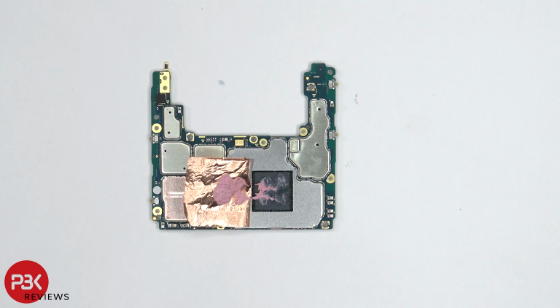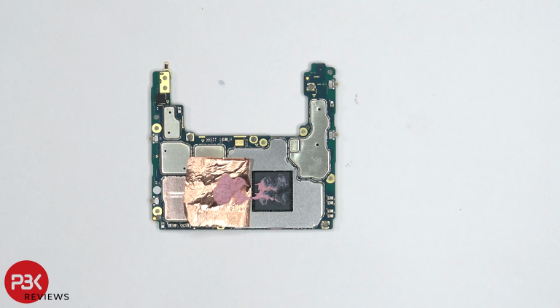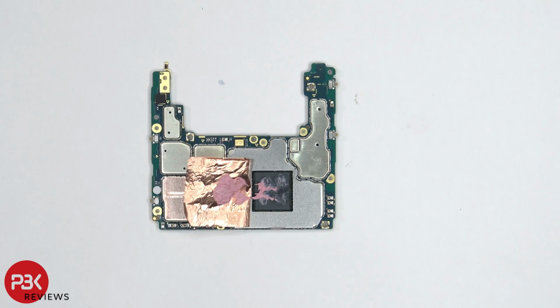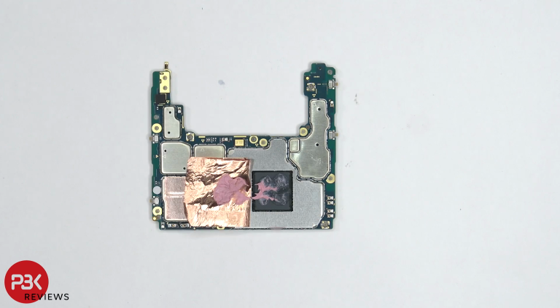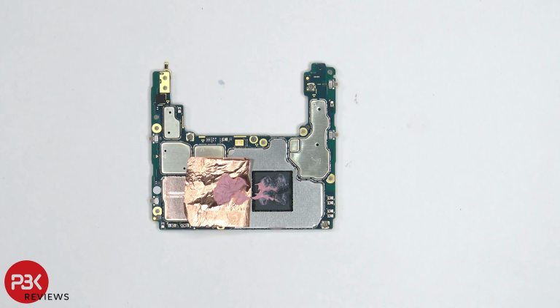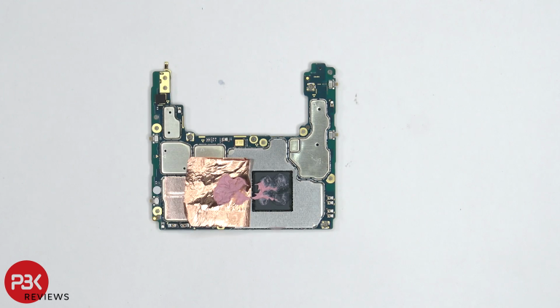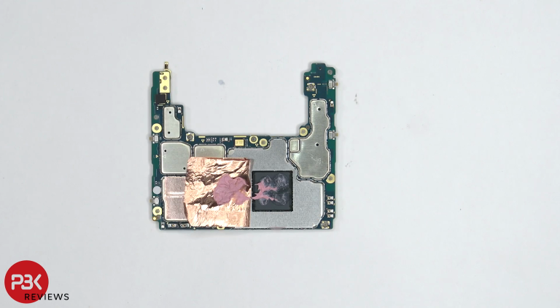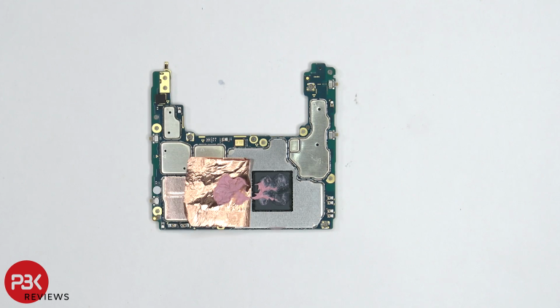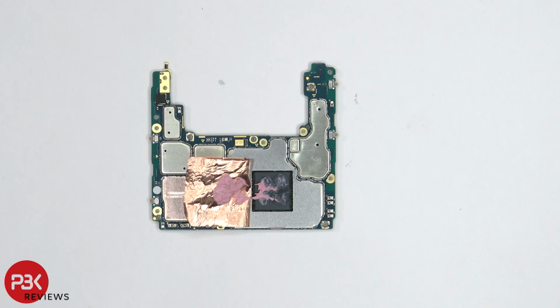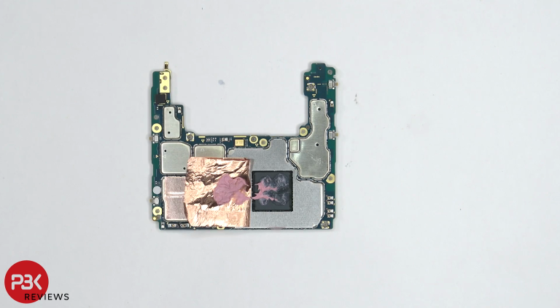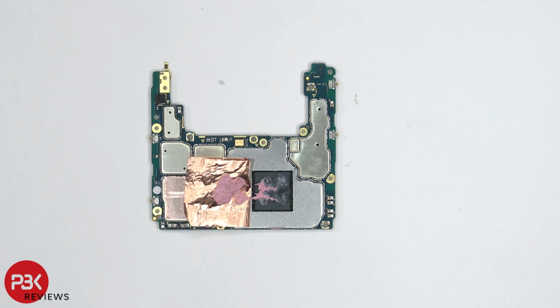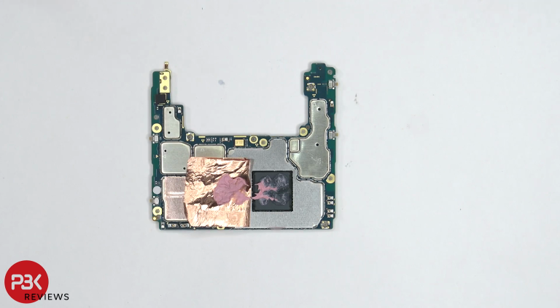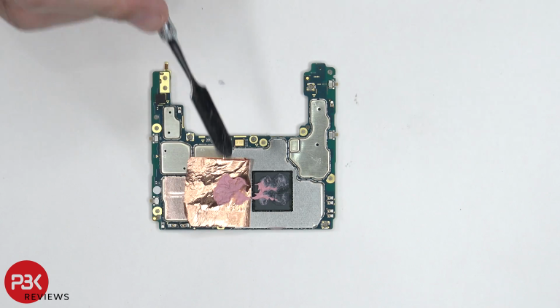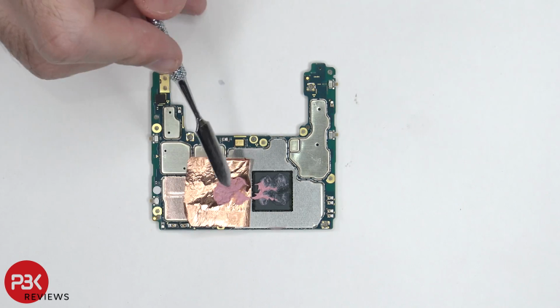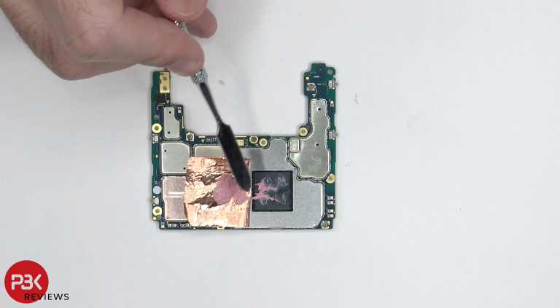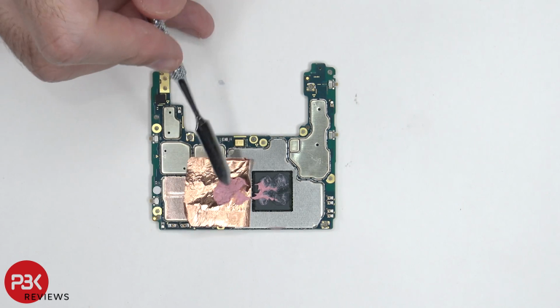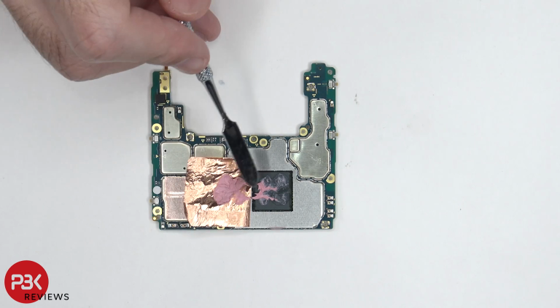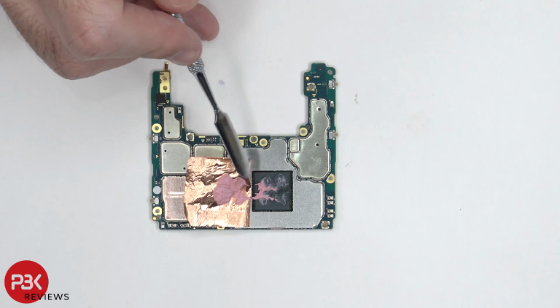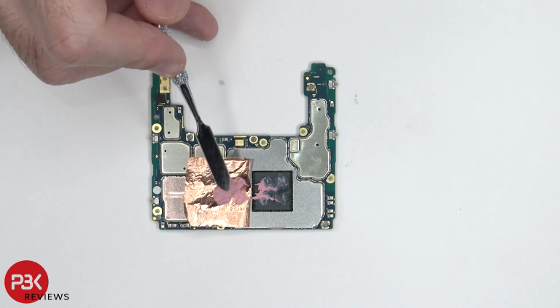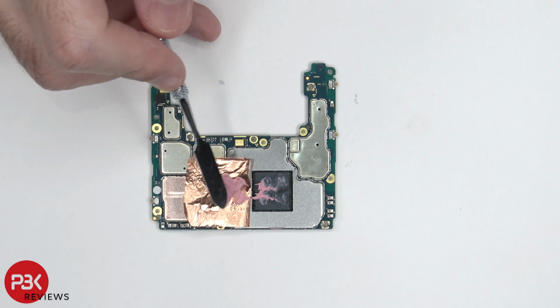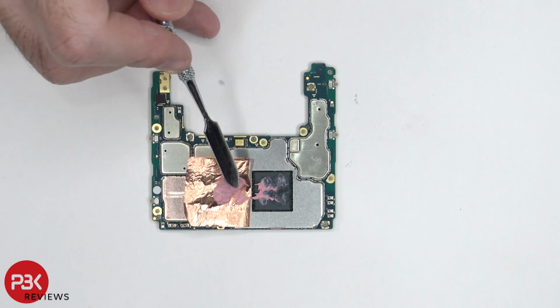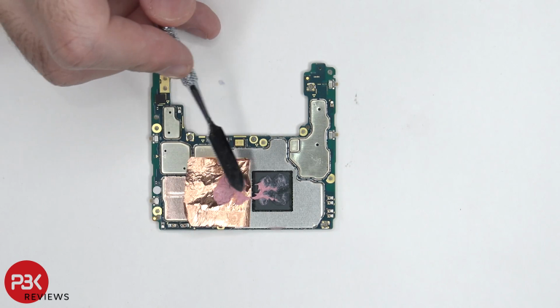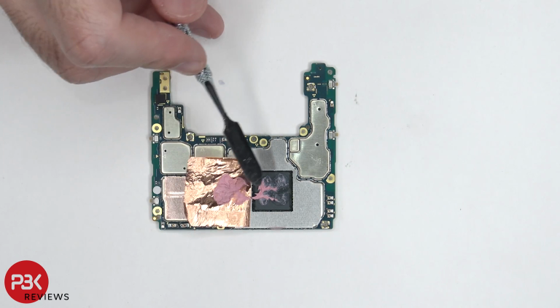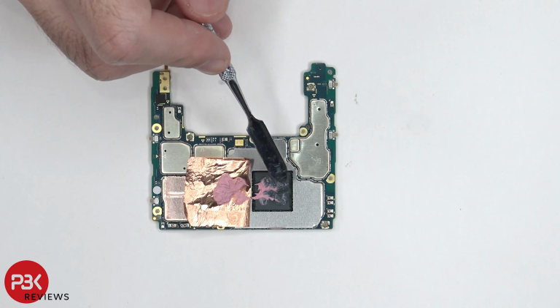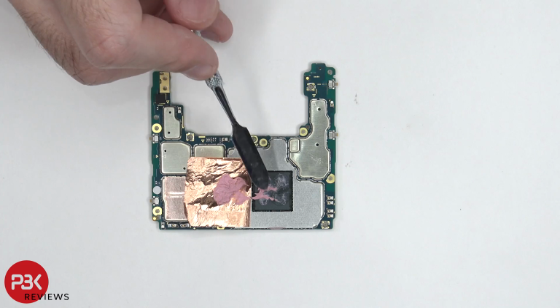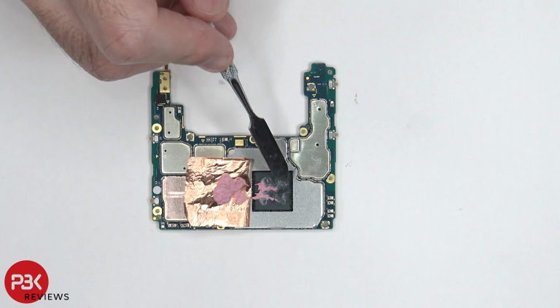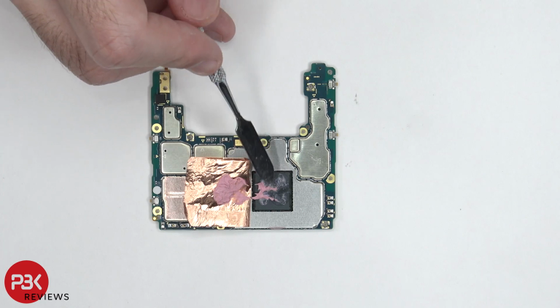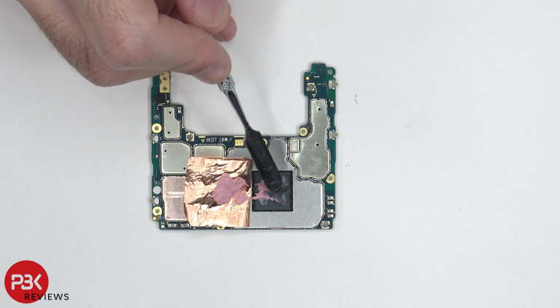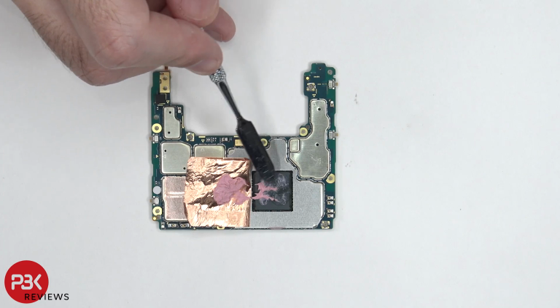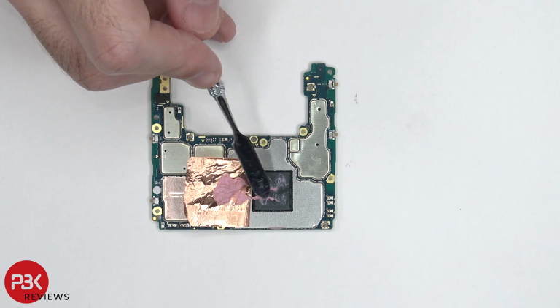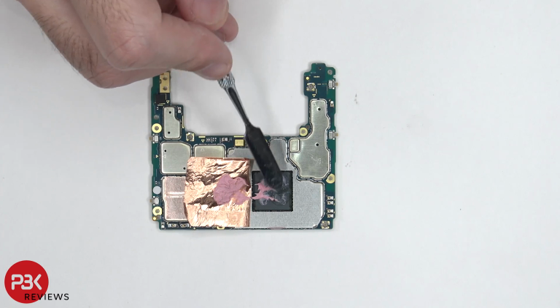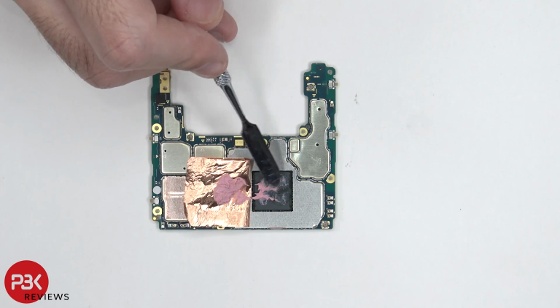Once the copper tape is peeled back, we can see more thermal paste in between the copper tape and the RAM and processor underneath.